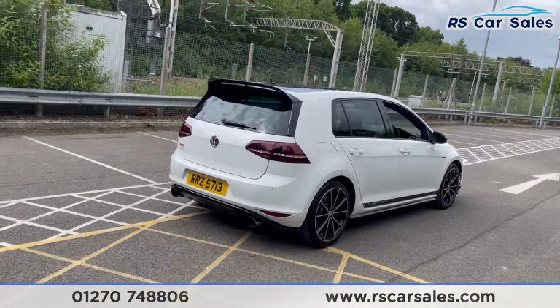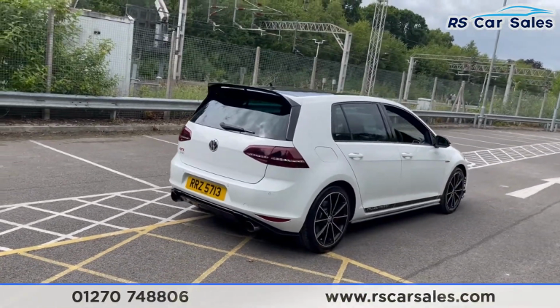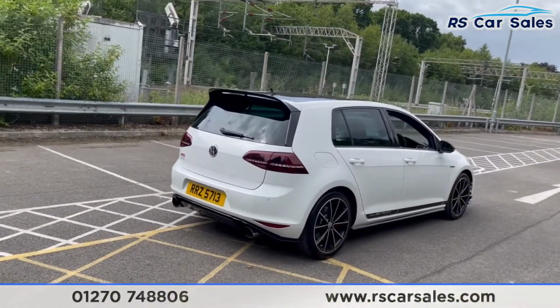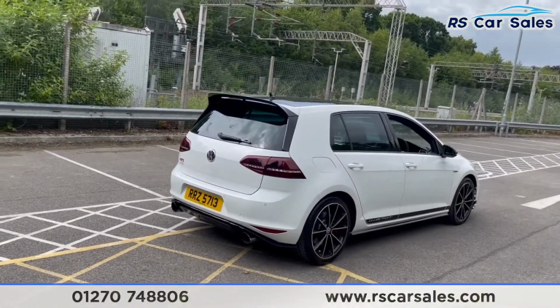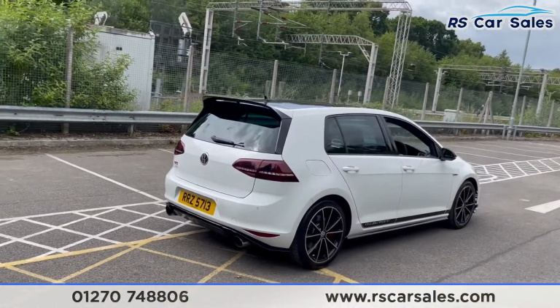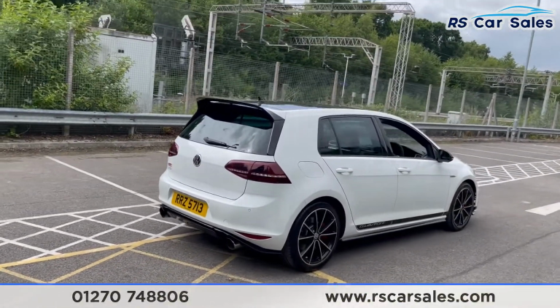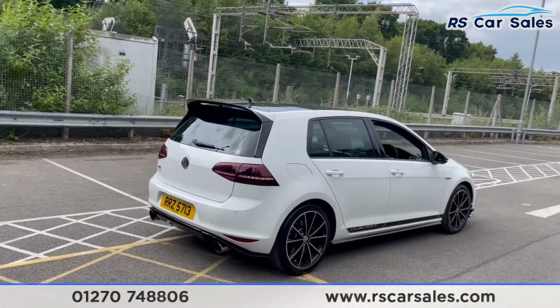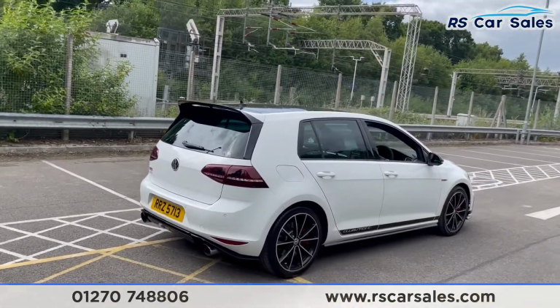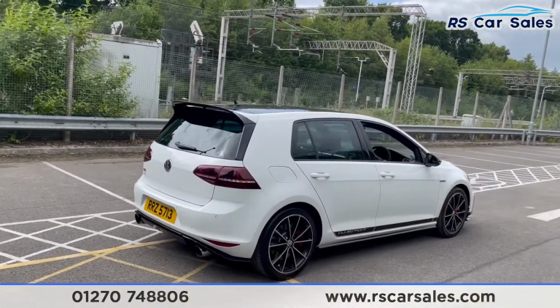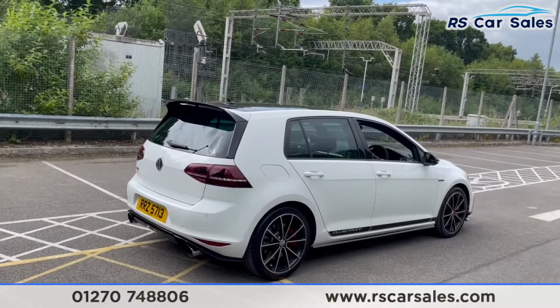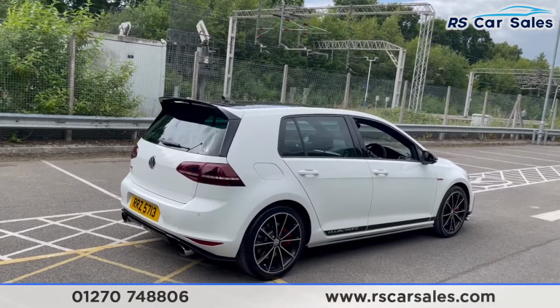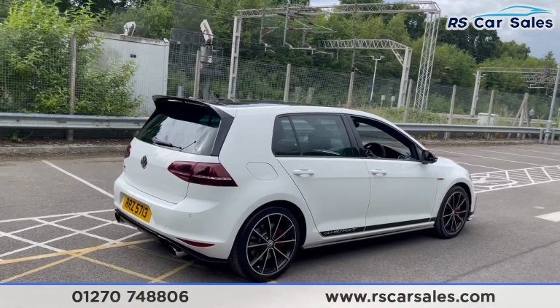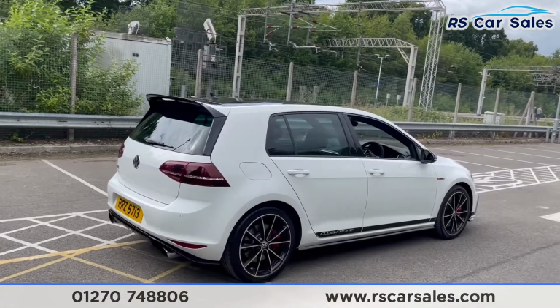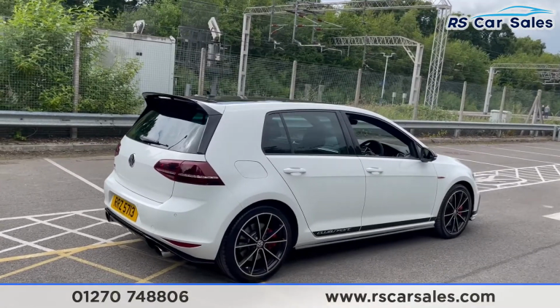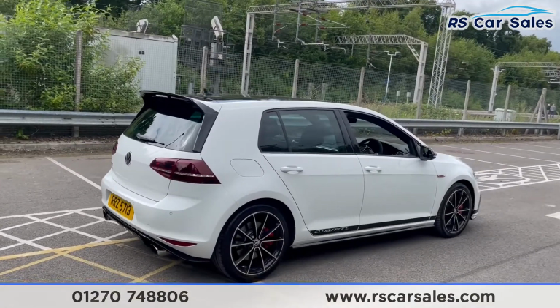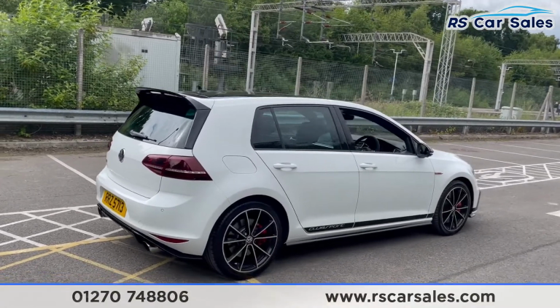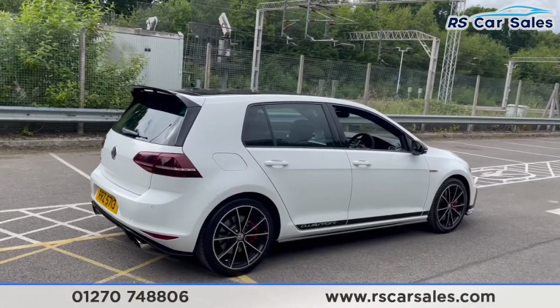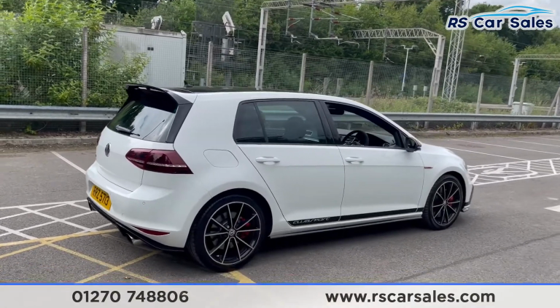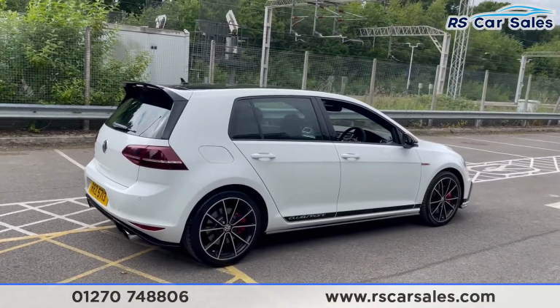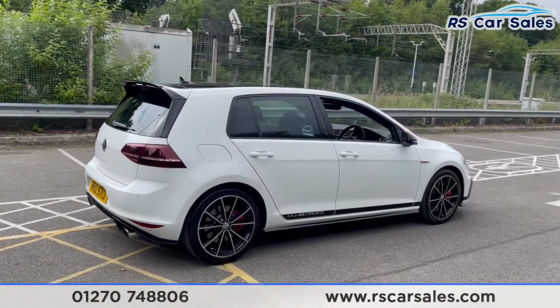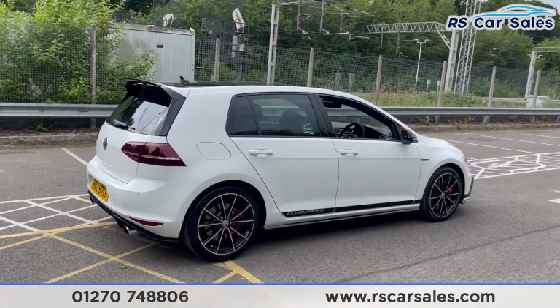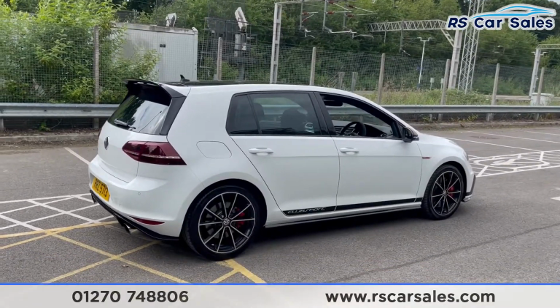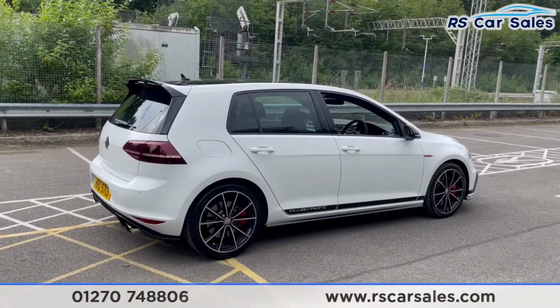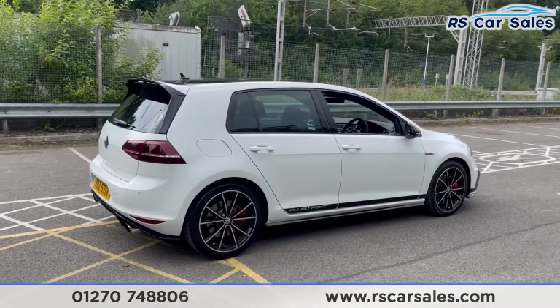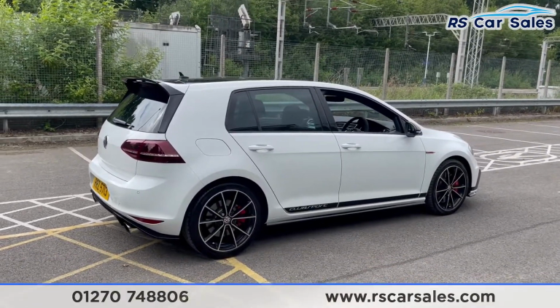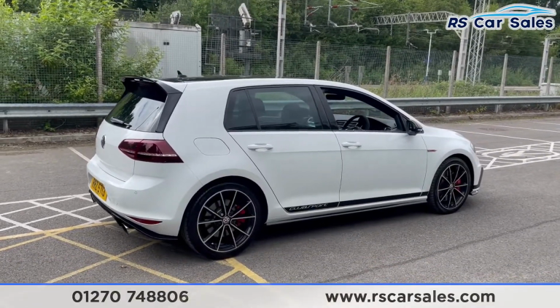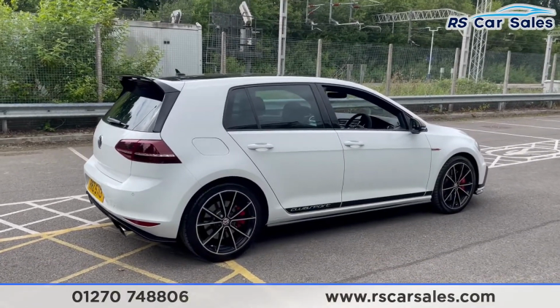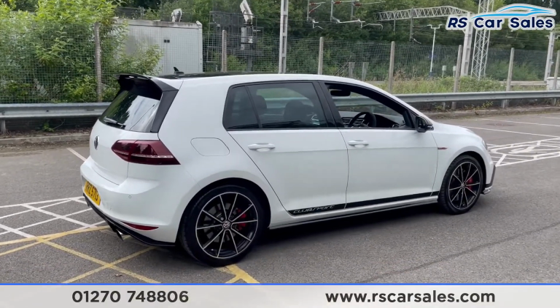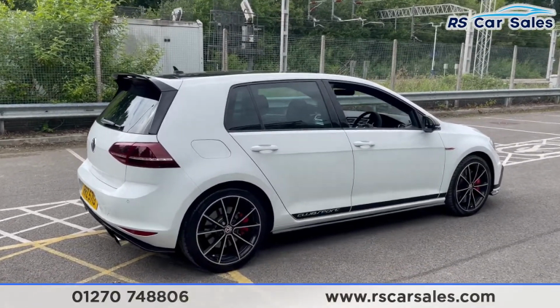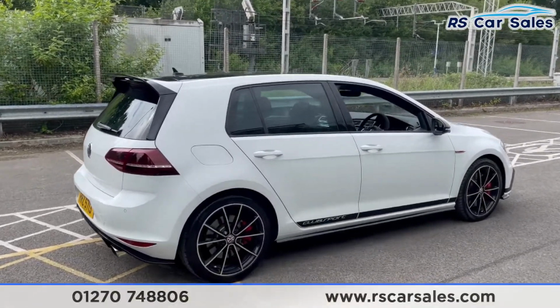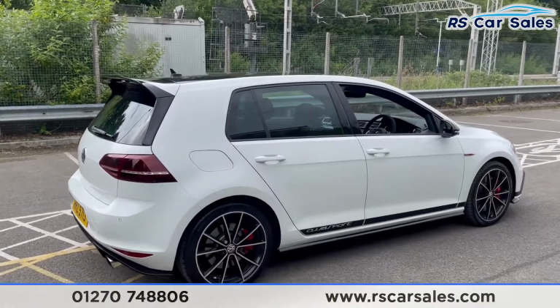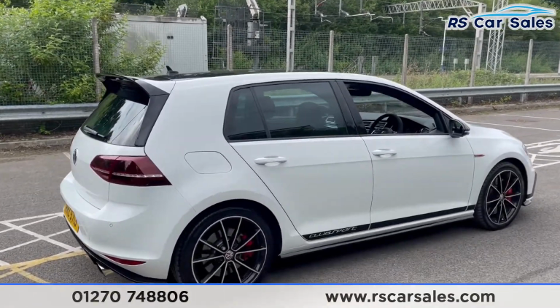This vehicle is free from any major marks, dents or scratches and really does look superb from every angle.